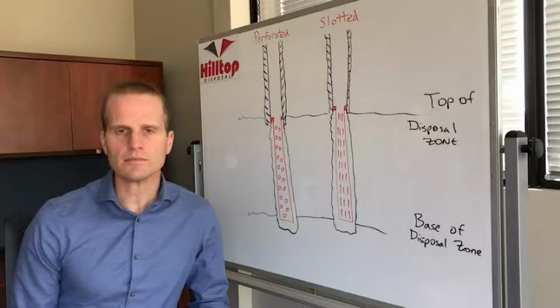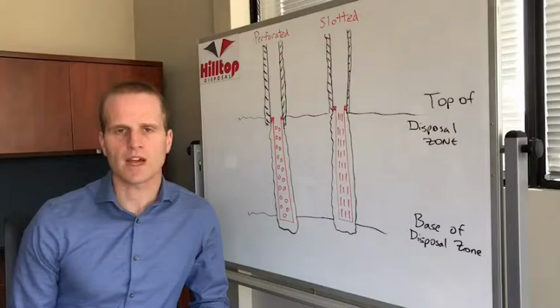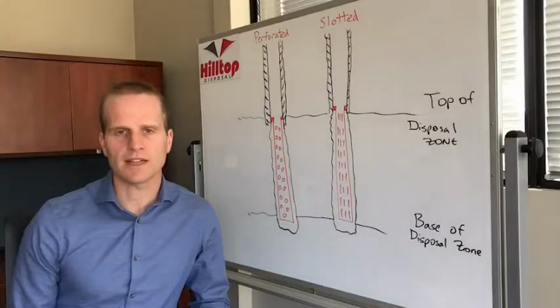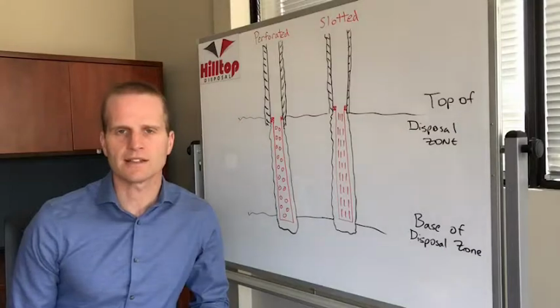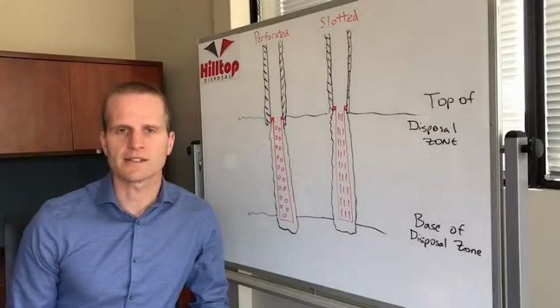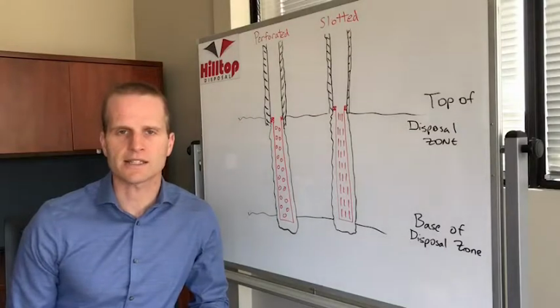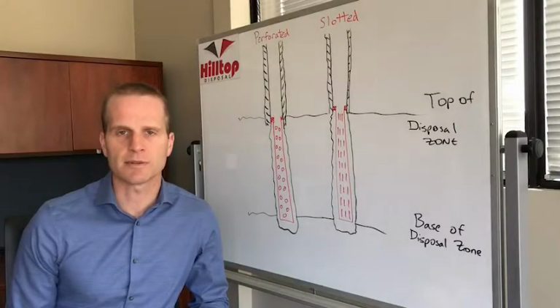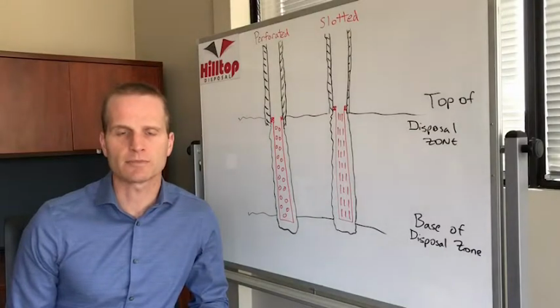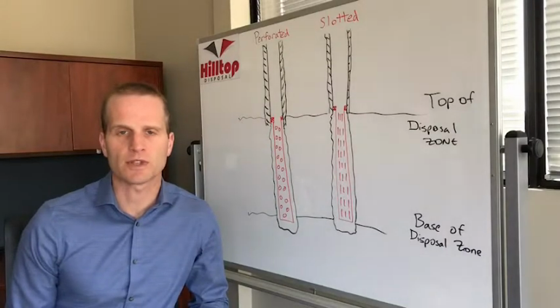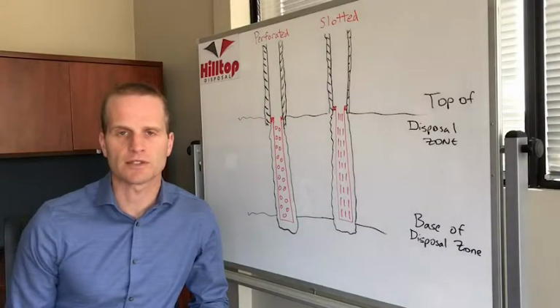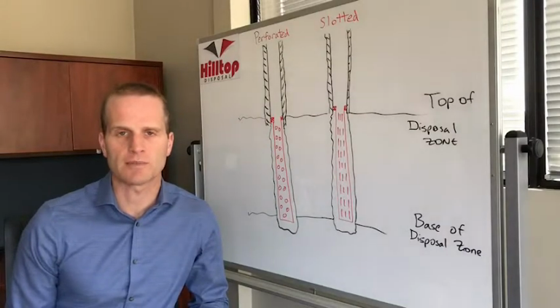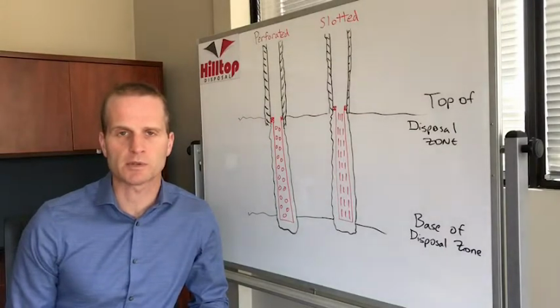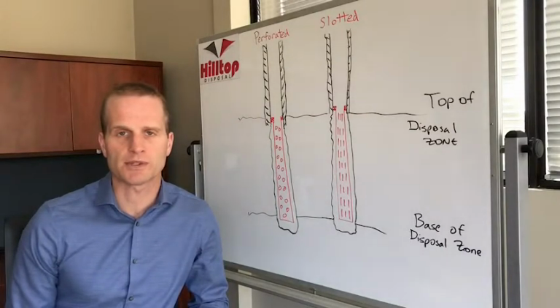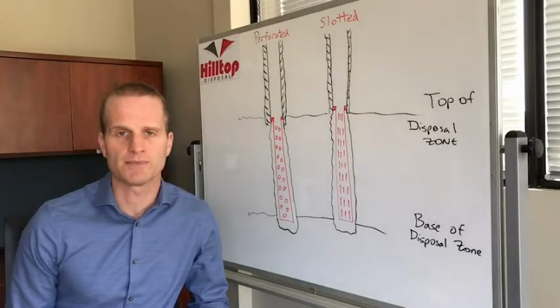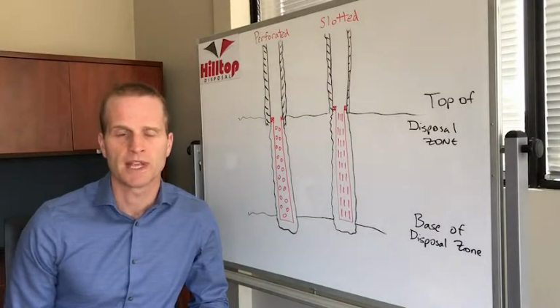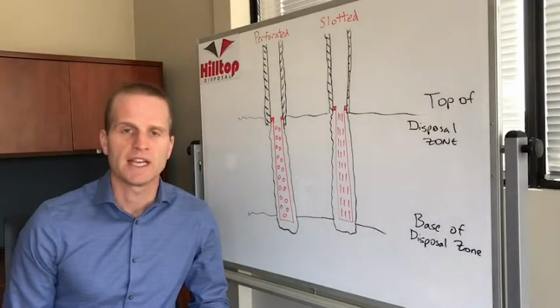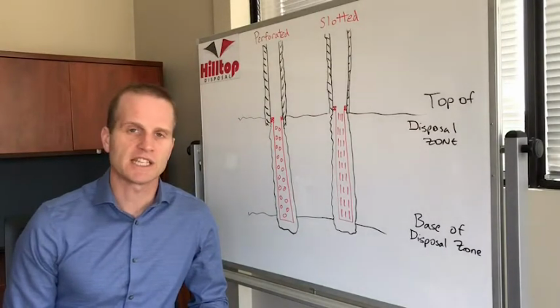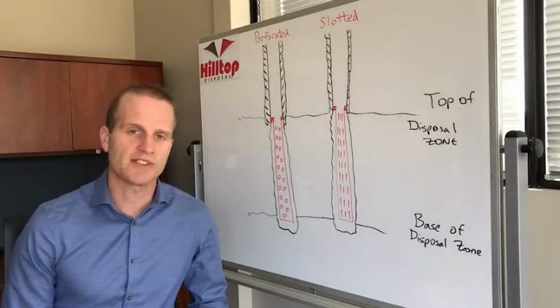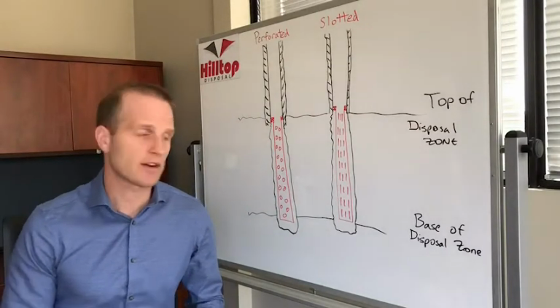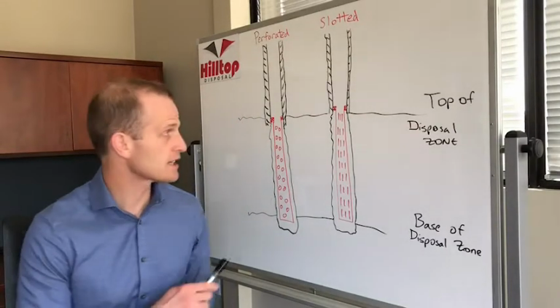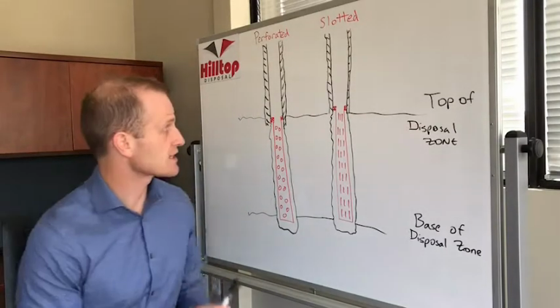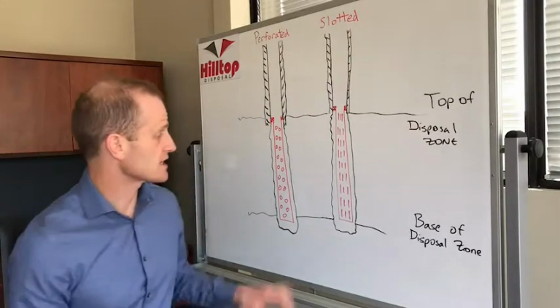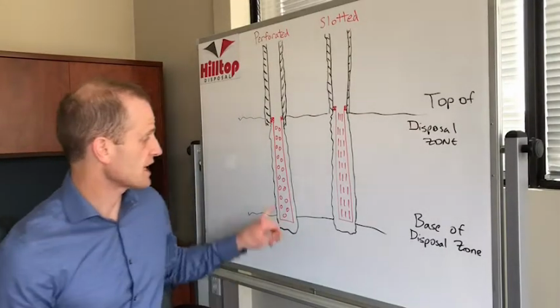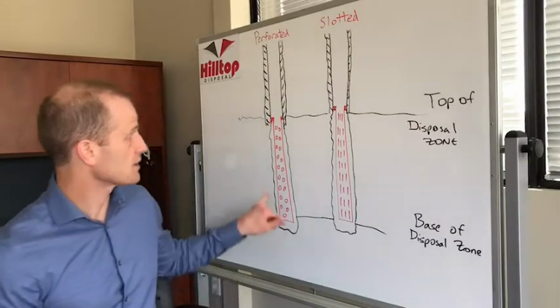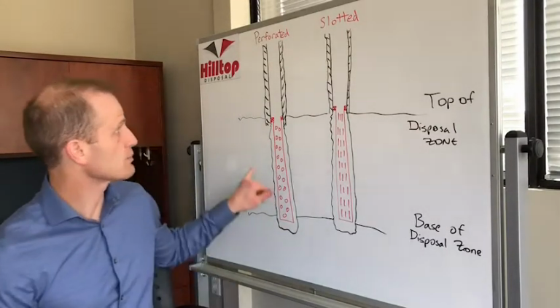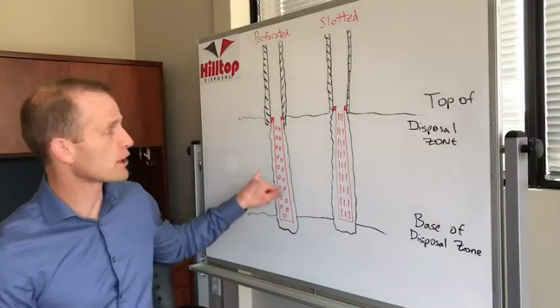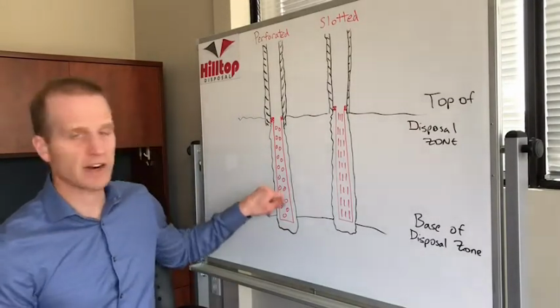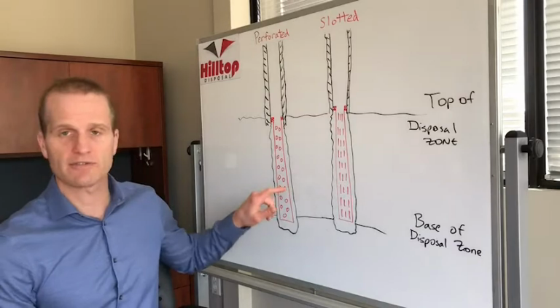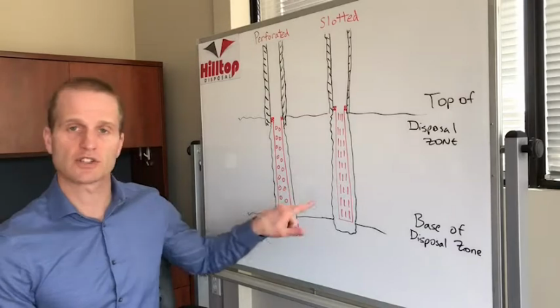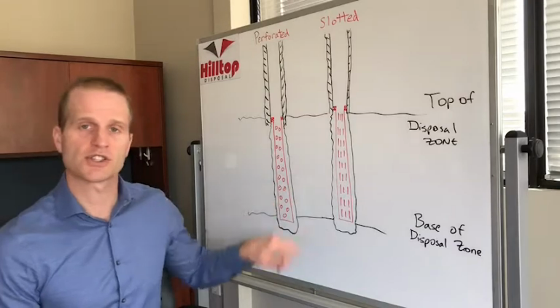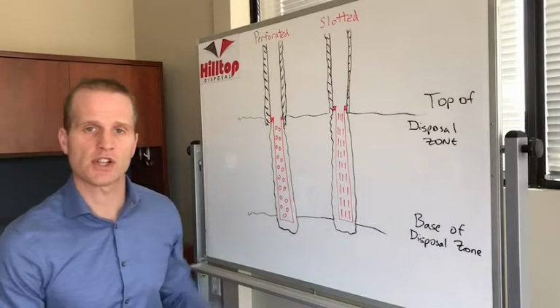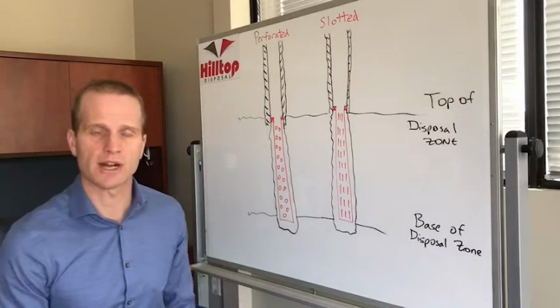Hi, this is Dustin Newman with Hilltop Disposal. In this video, I'm going to discuss liners: perforated versus slotted.